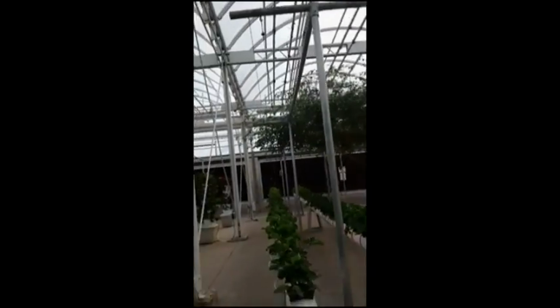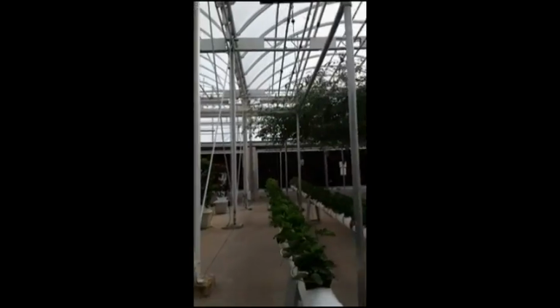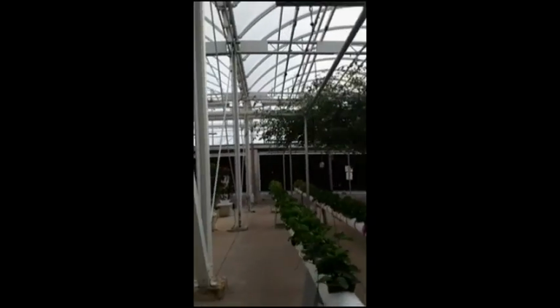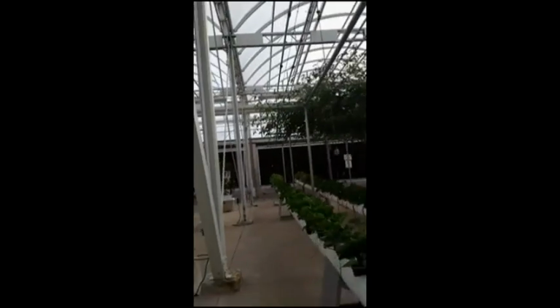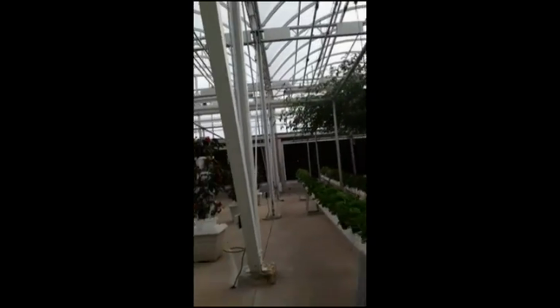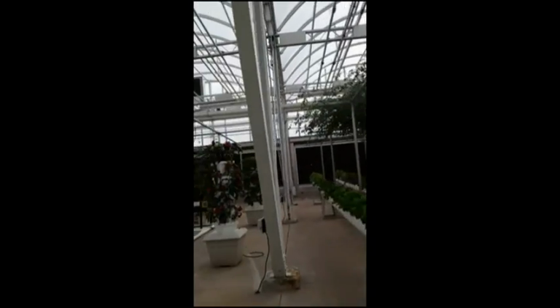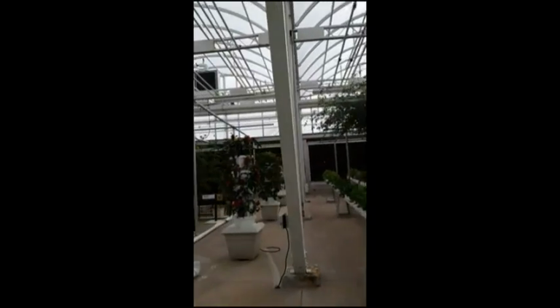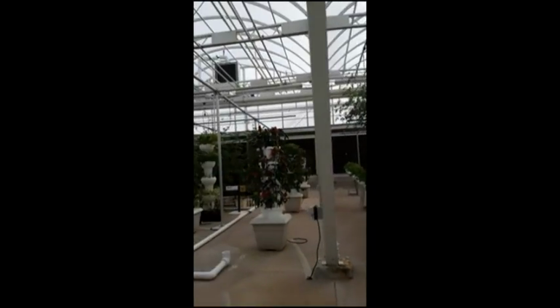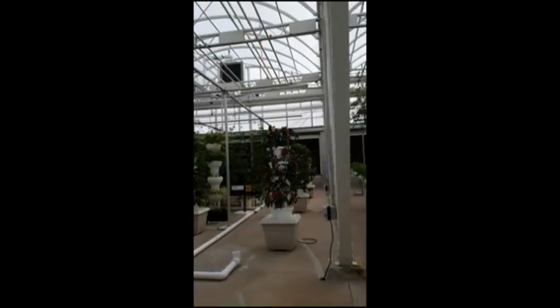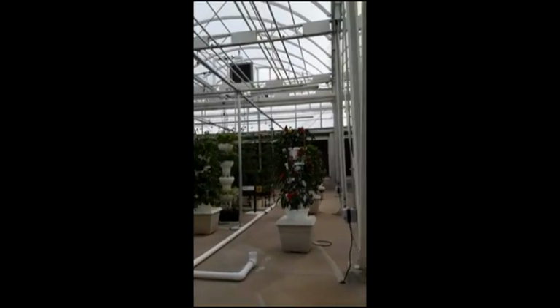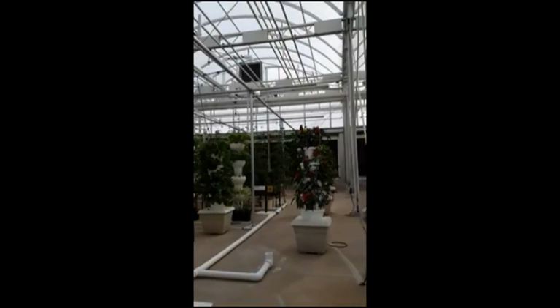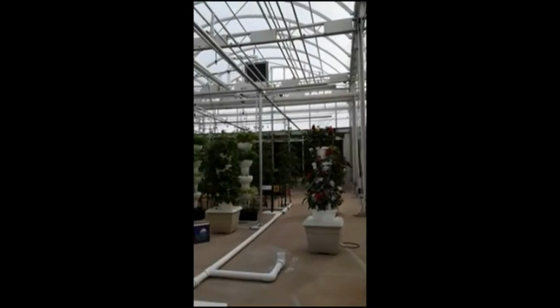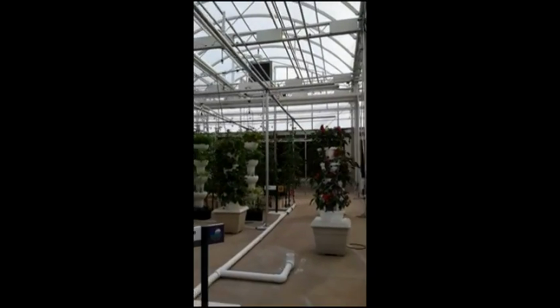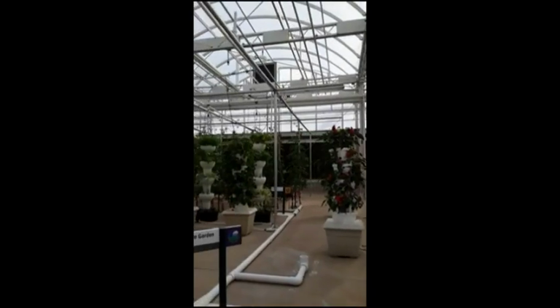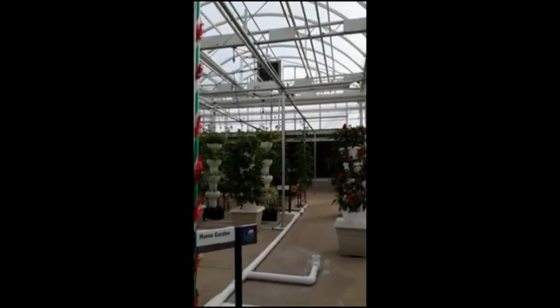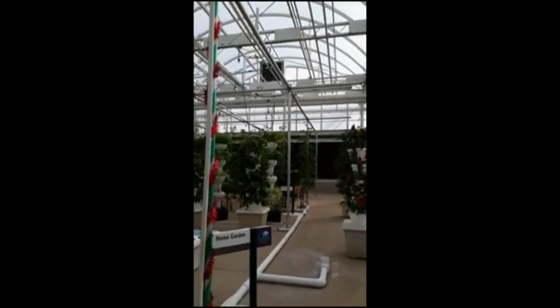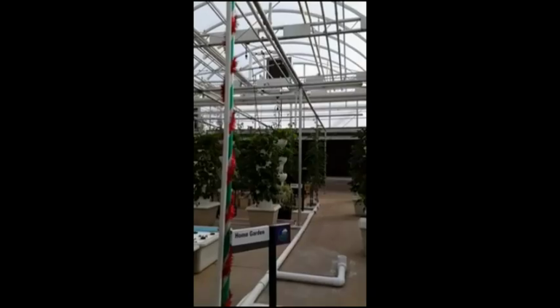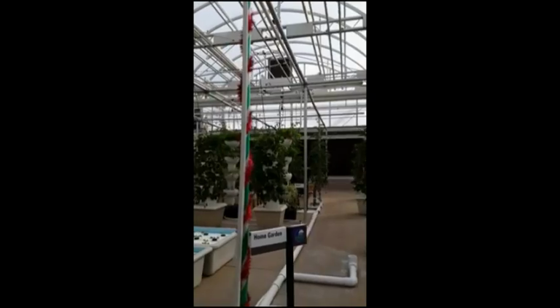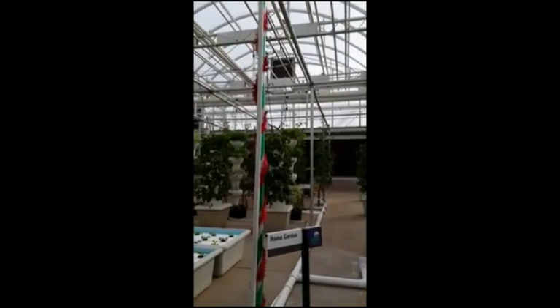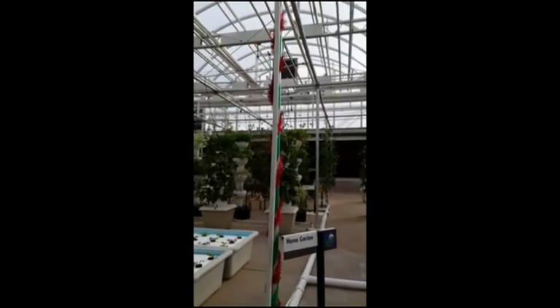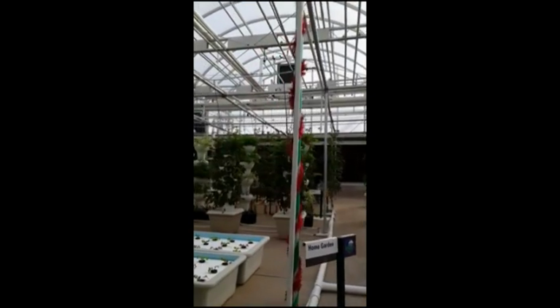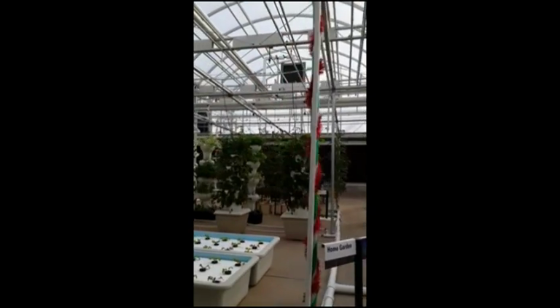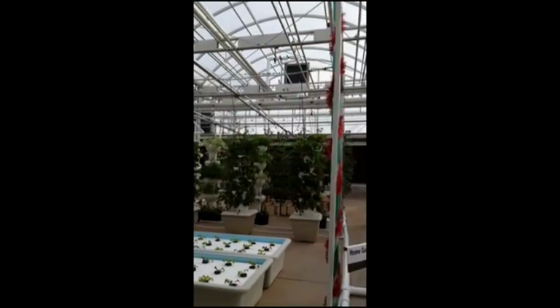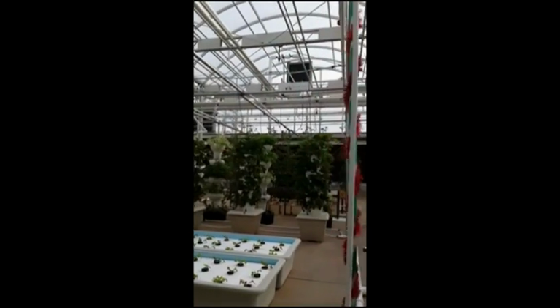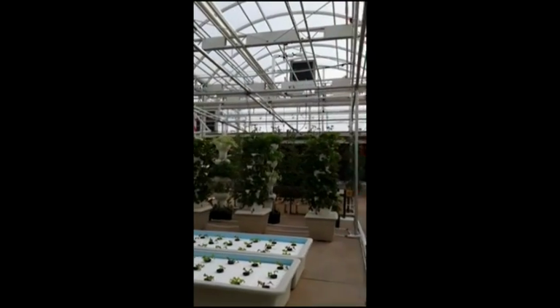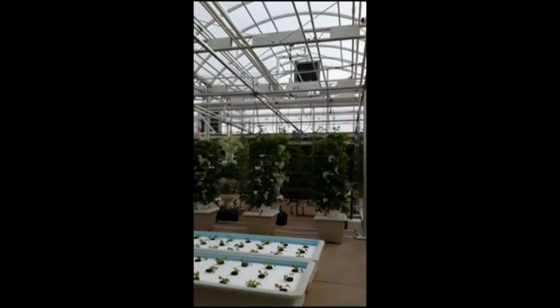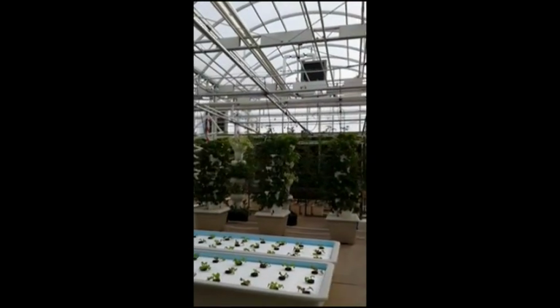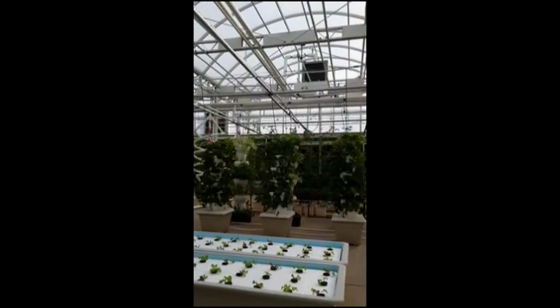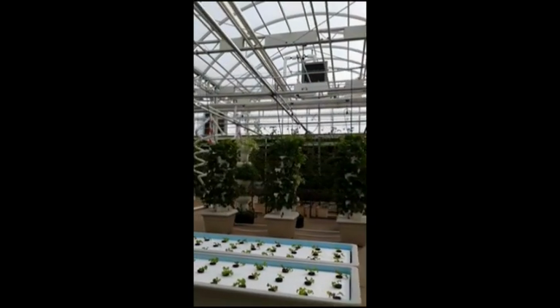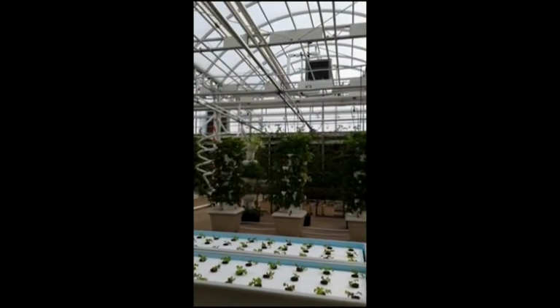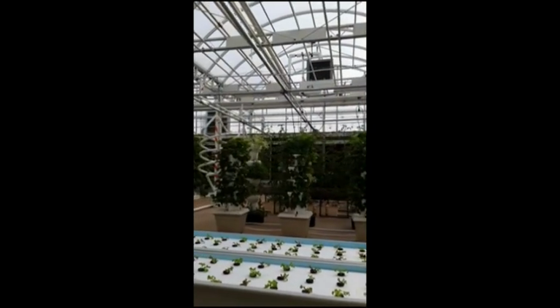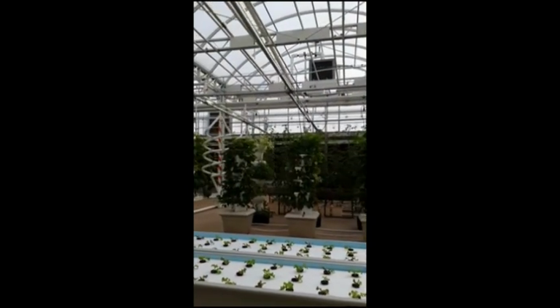Much of the produce you see growing in our greenhouses is served in the restaurants here at the land.